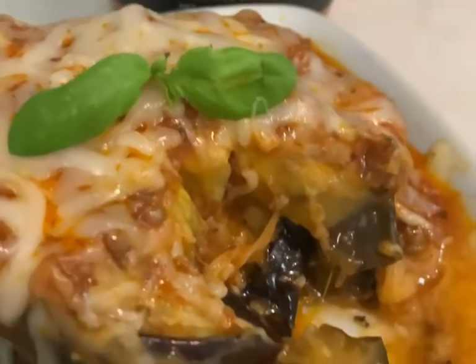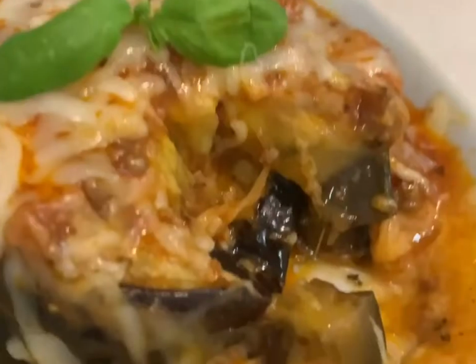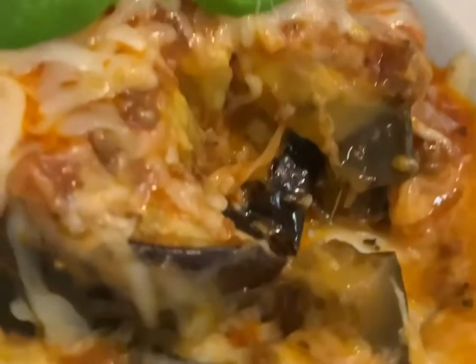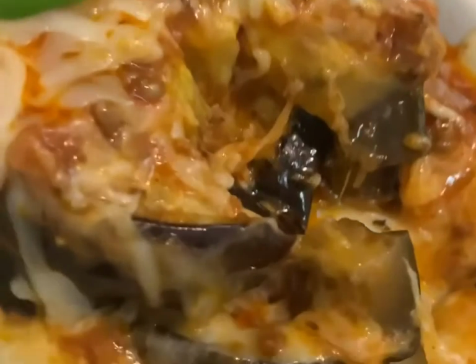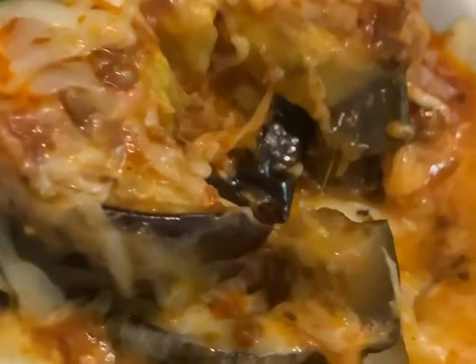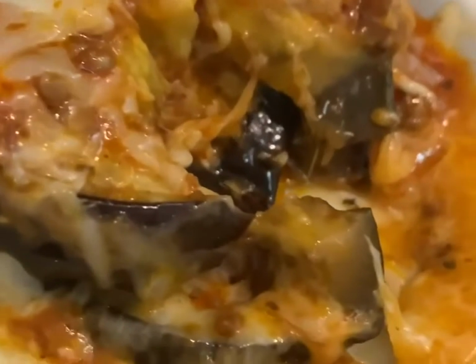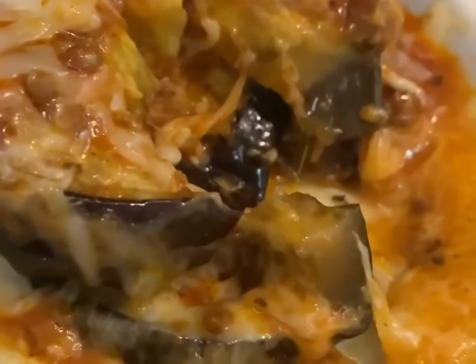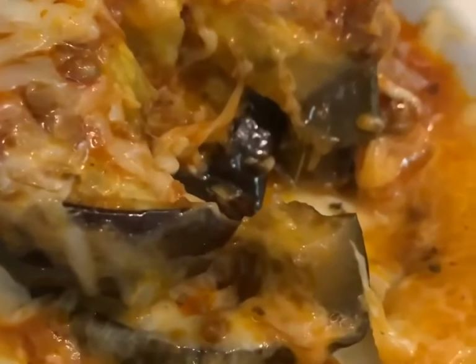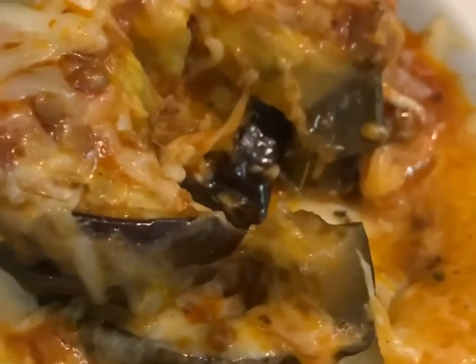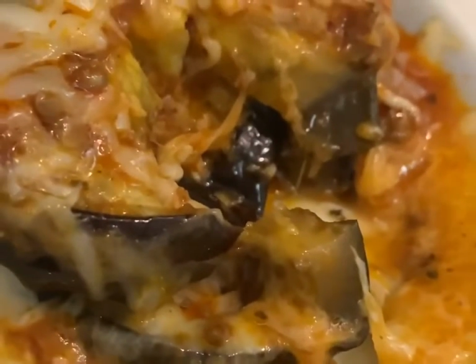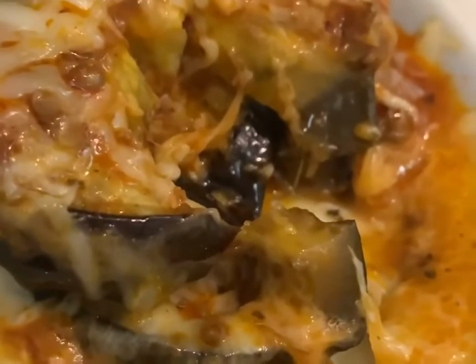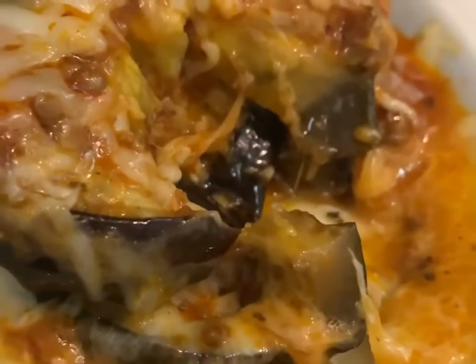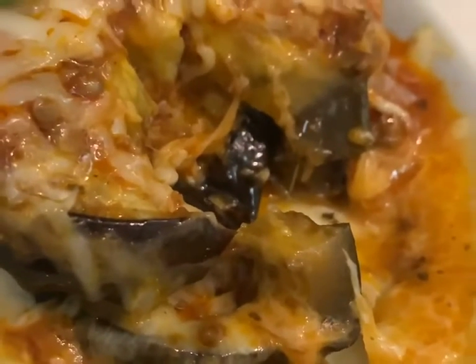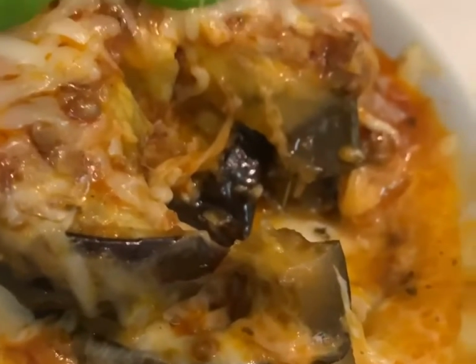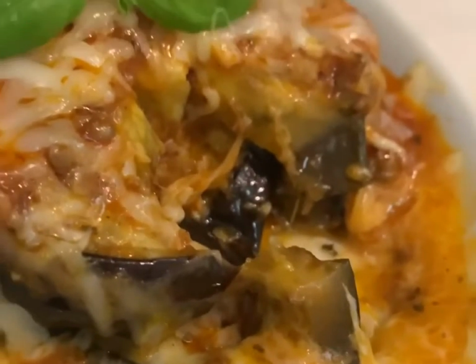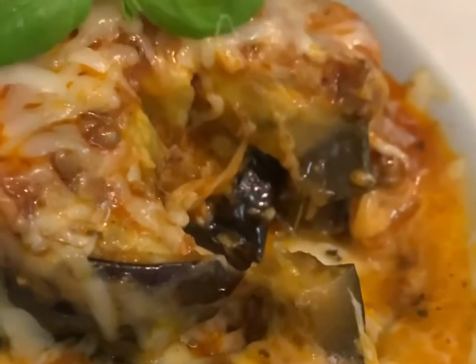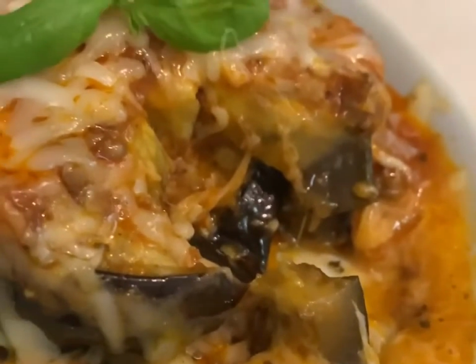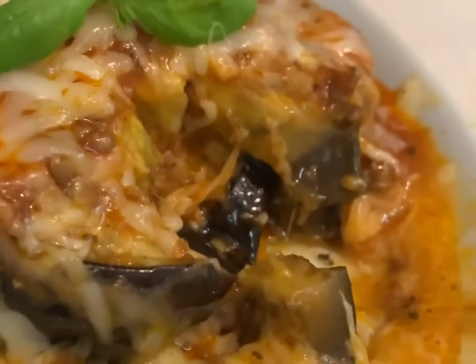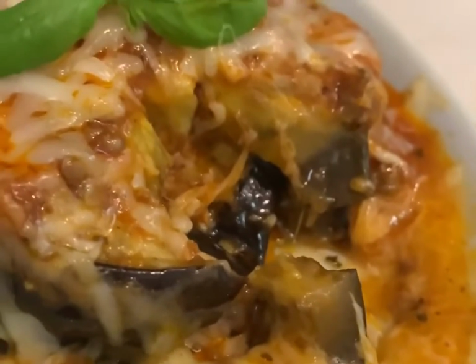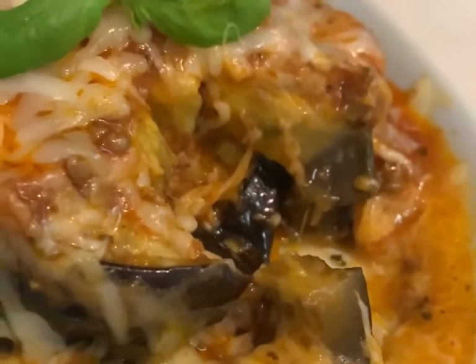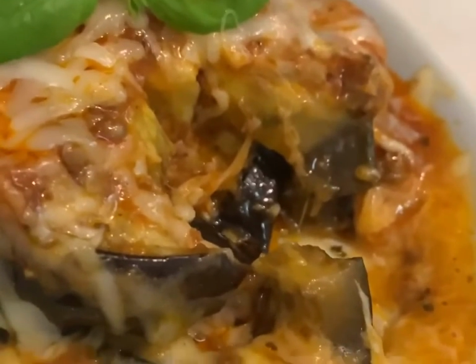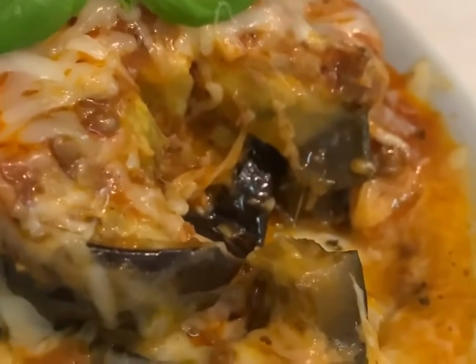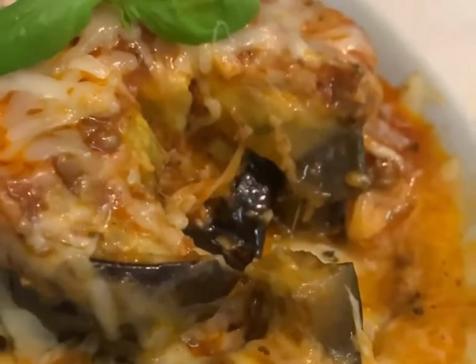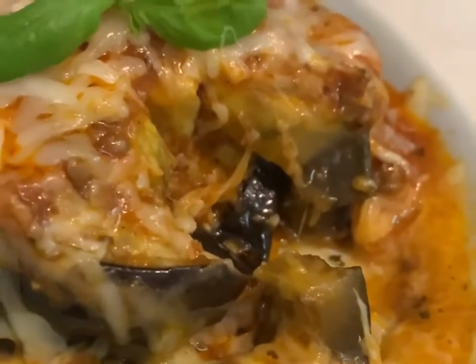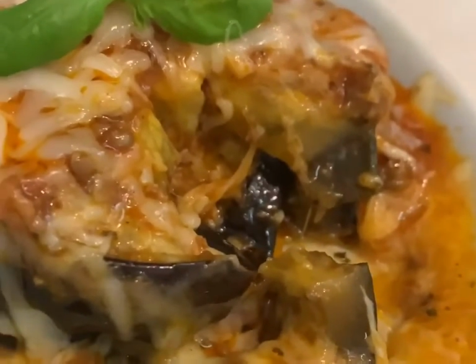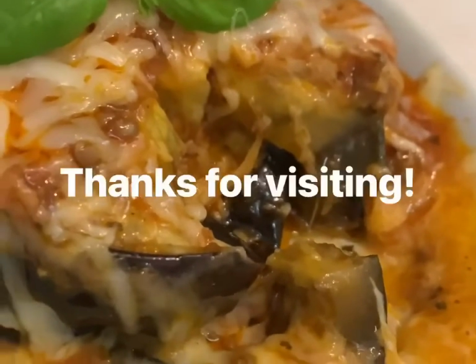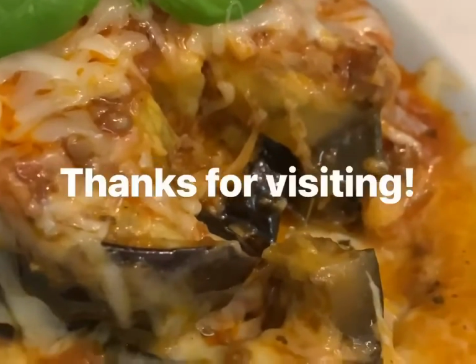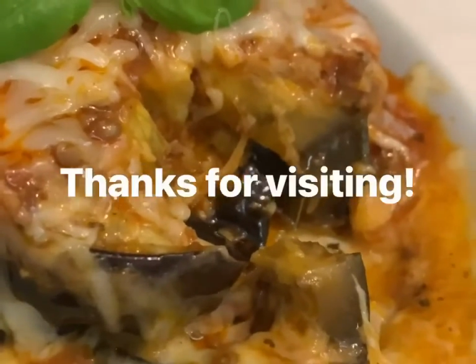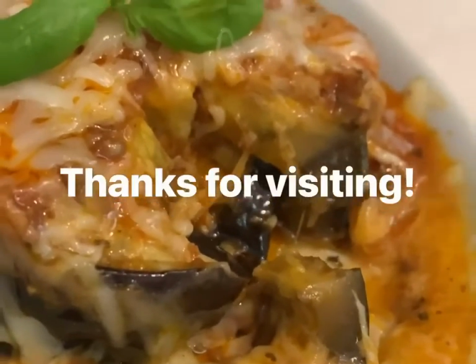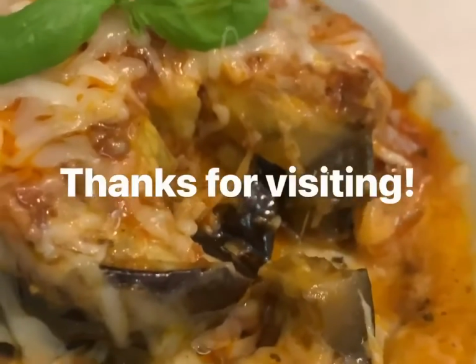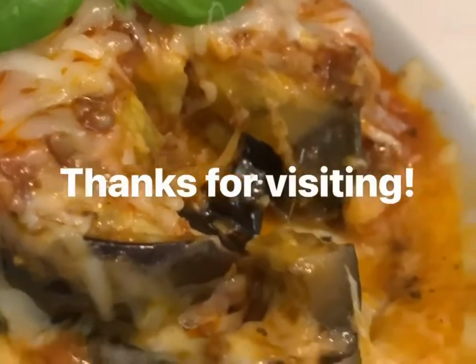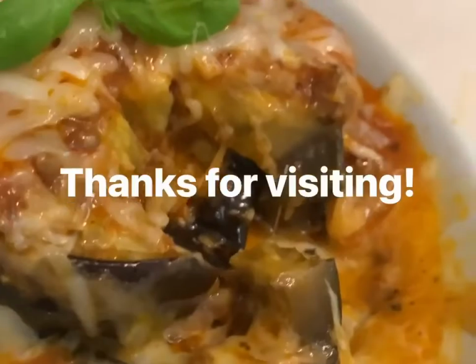Yummy goodness — you ought to try this, it's delicious!